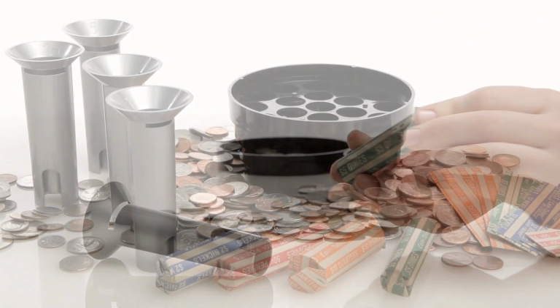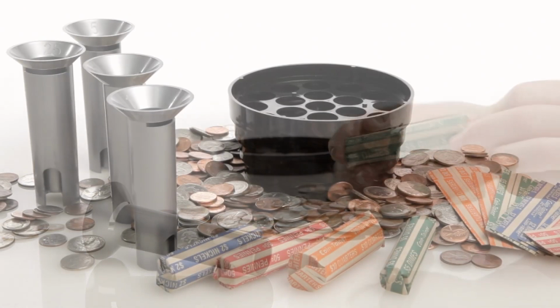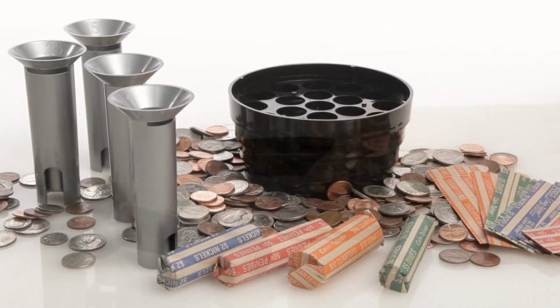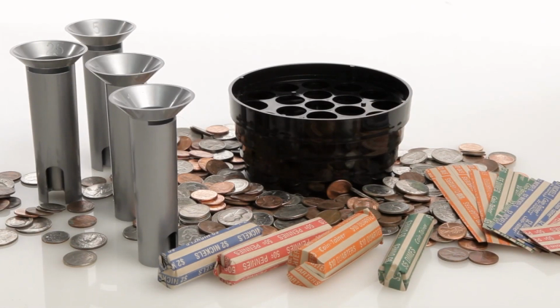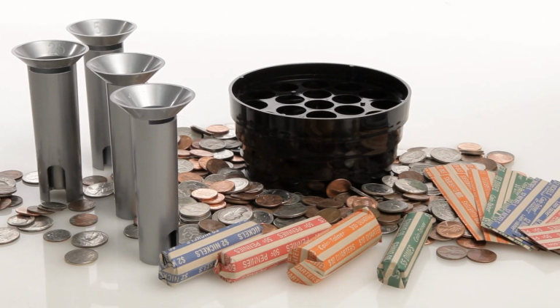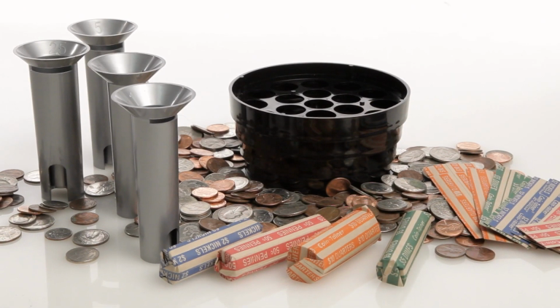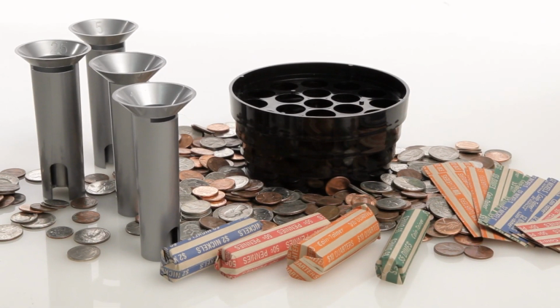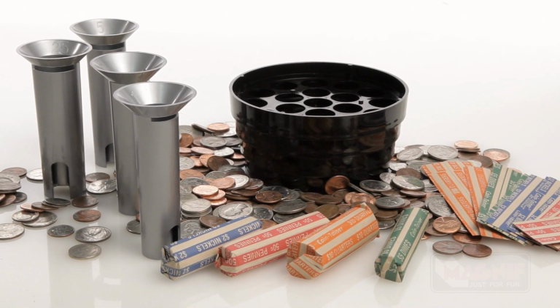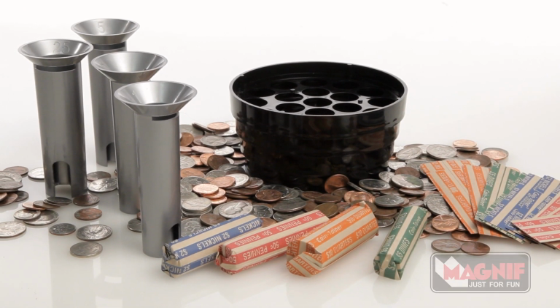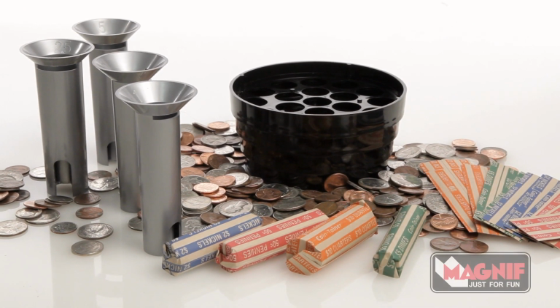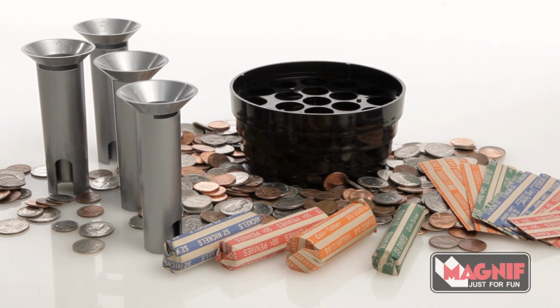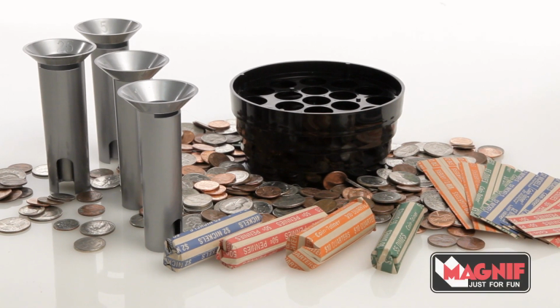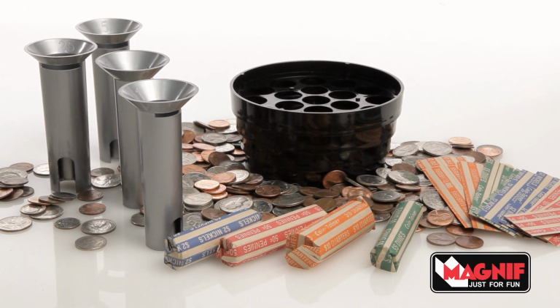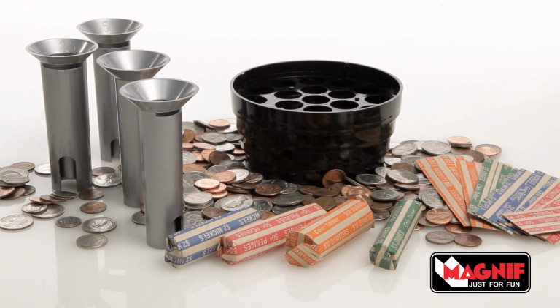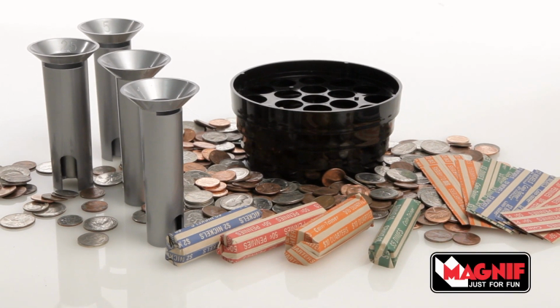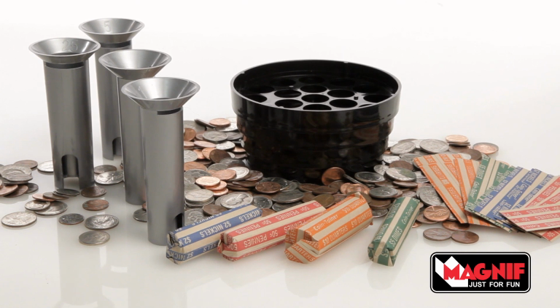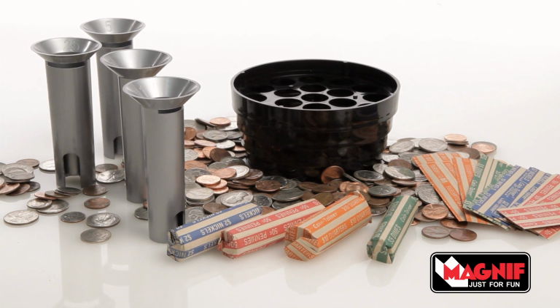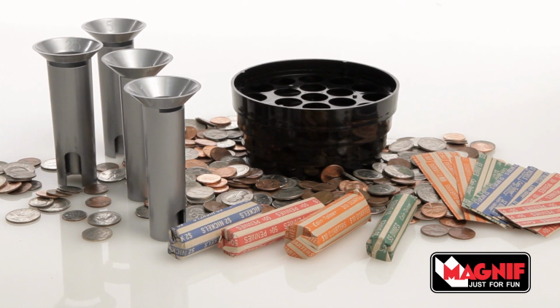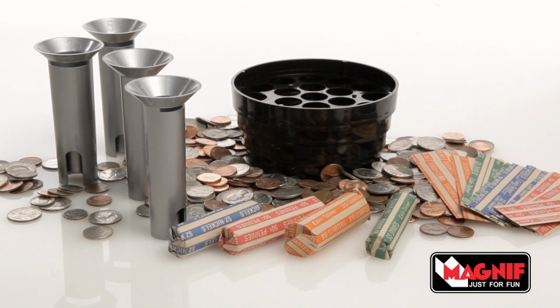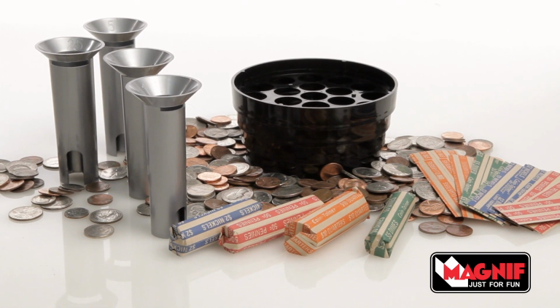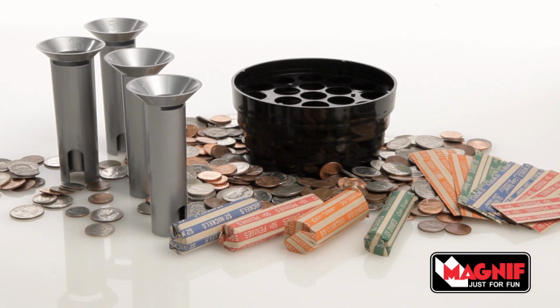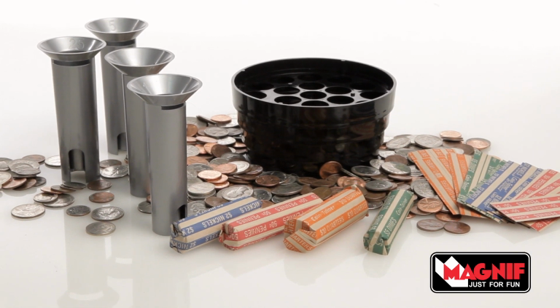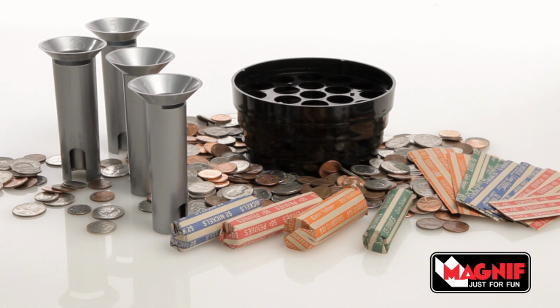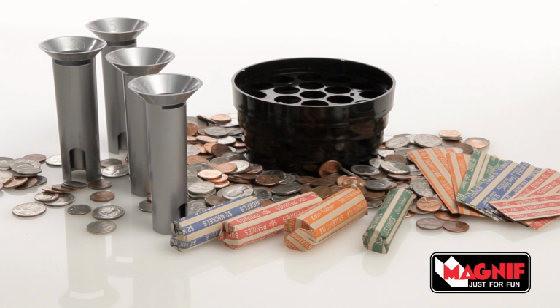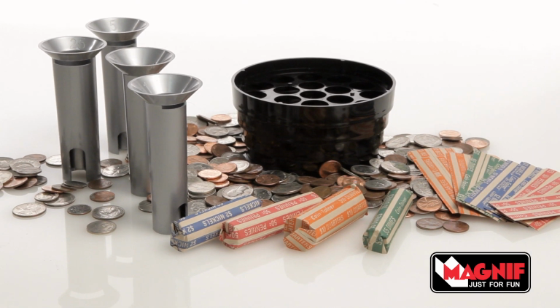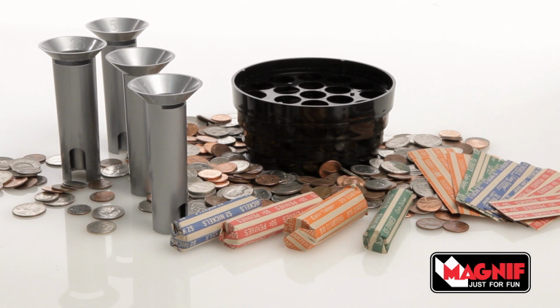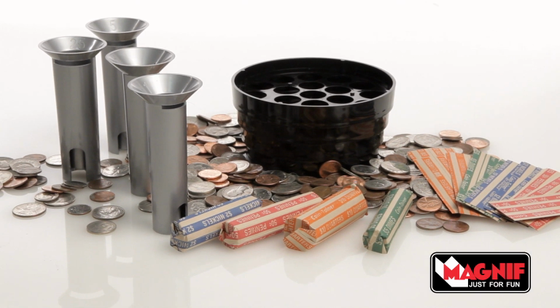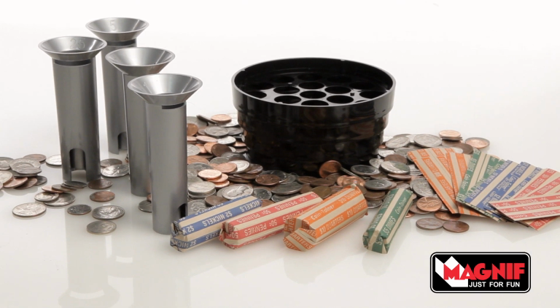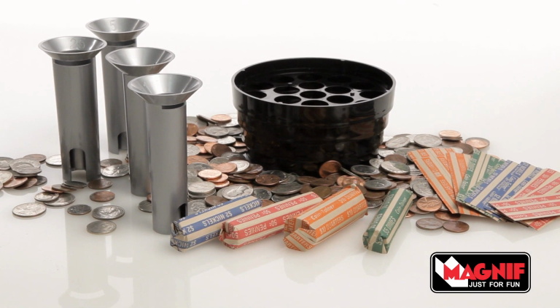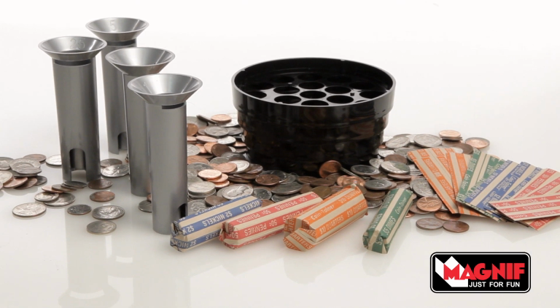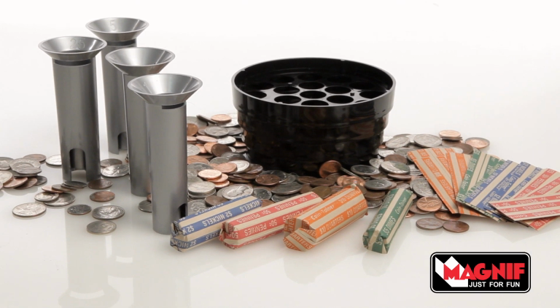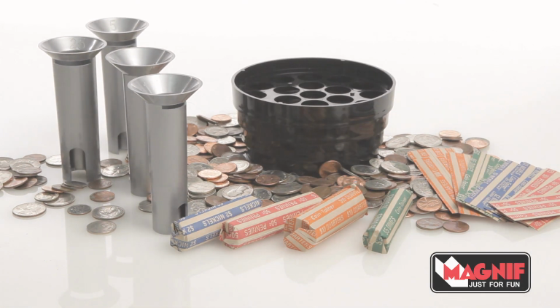The Shake, Count, Sort, and Roll Coin Sorter Kit is easy to use. It's fun for the family and makes a great gift.